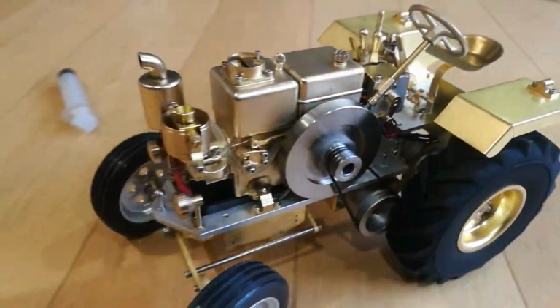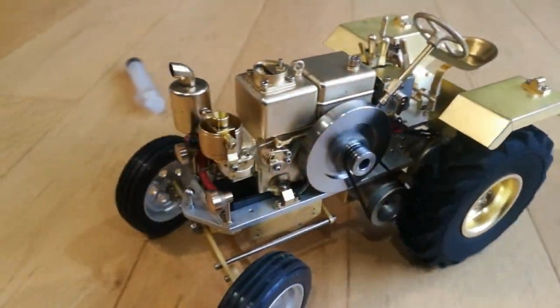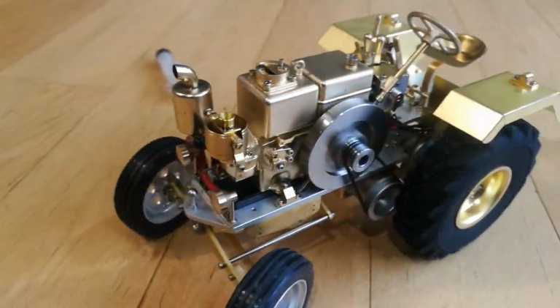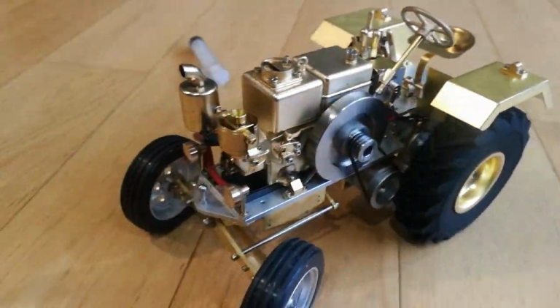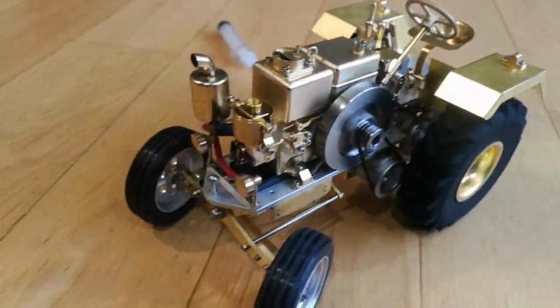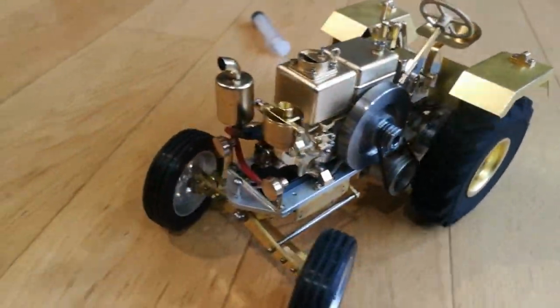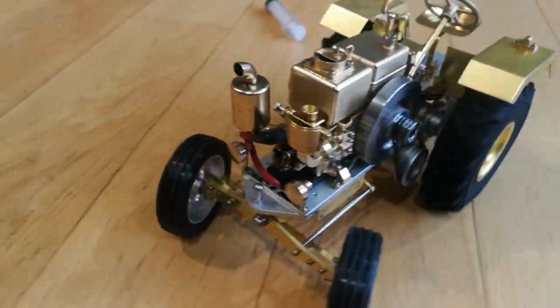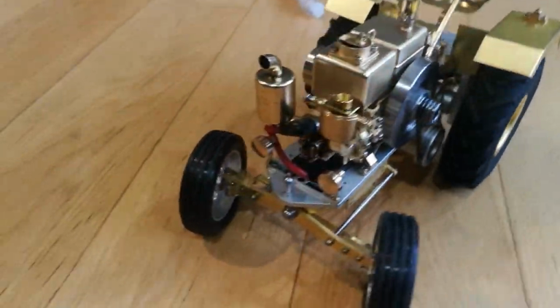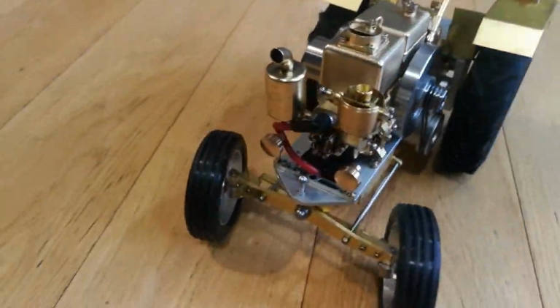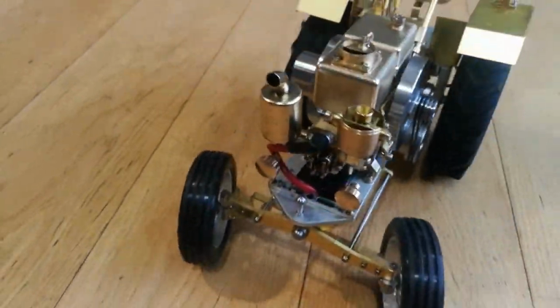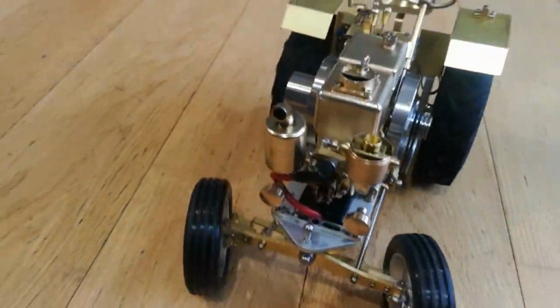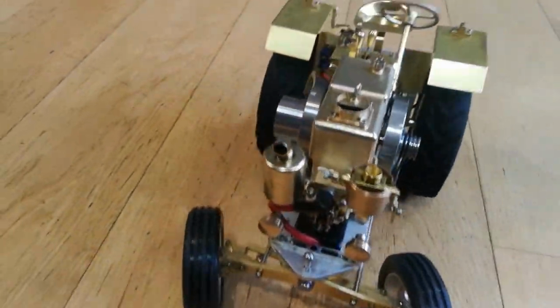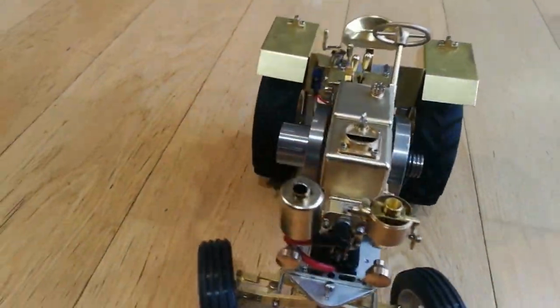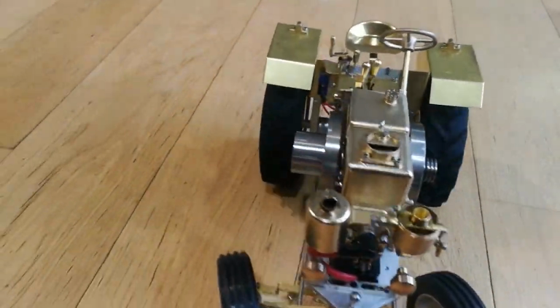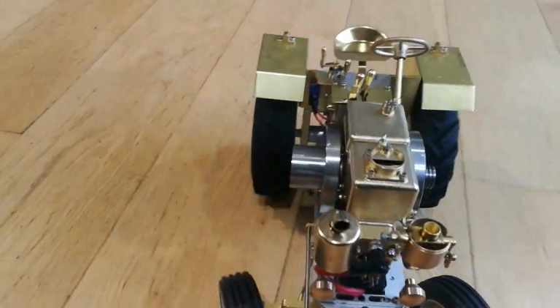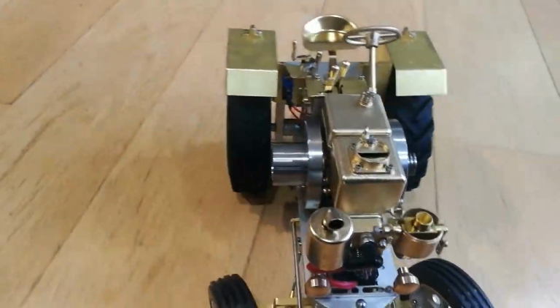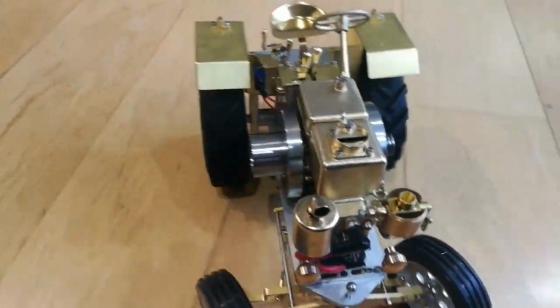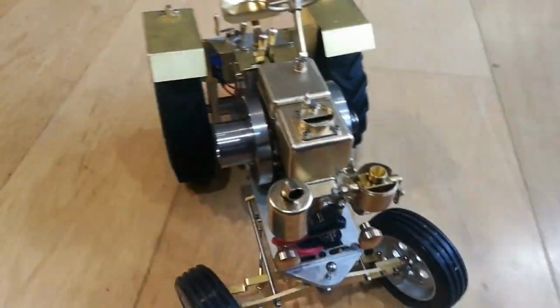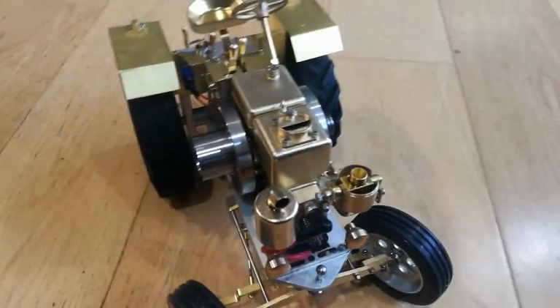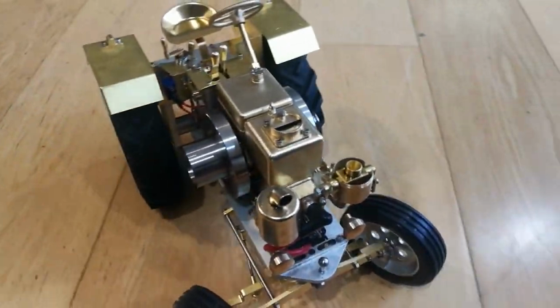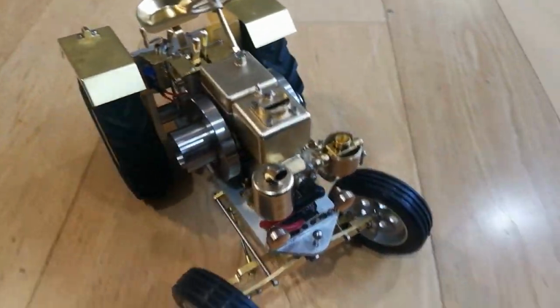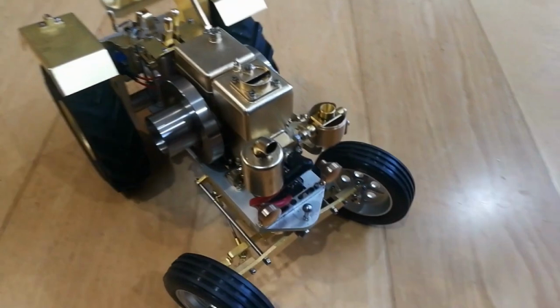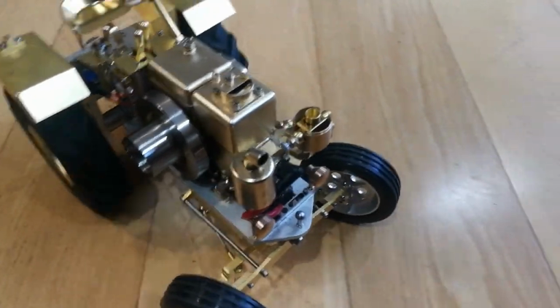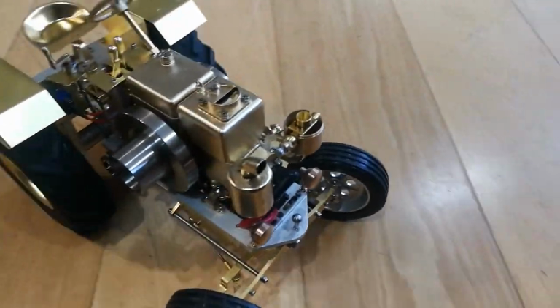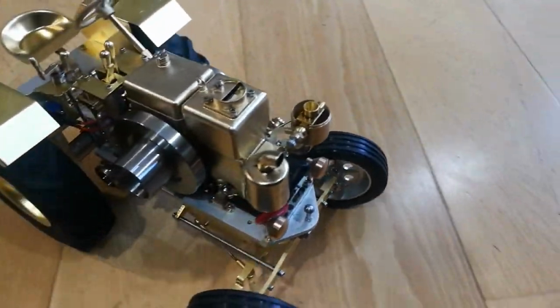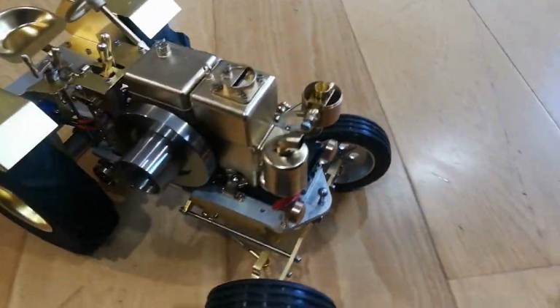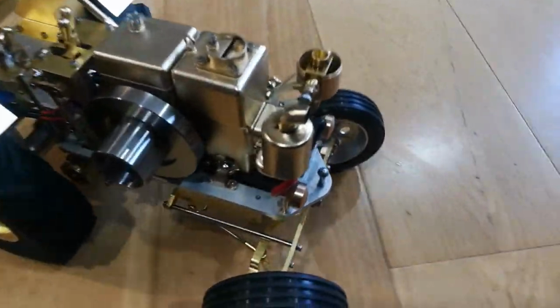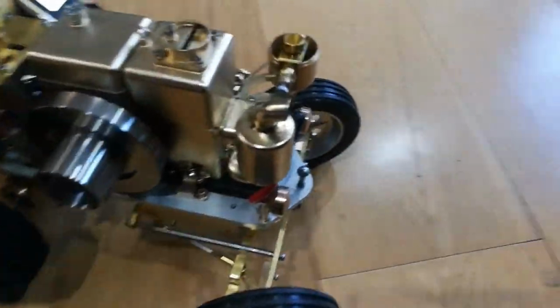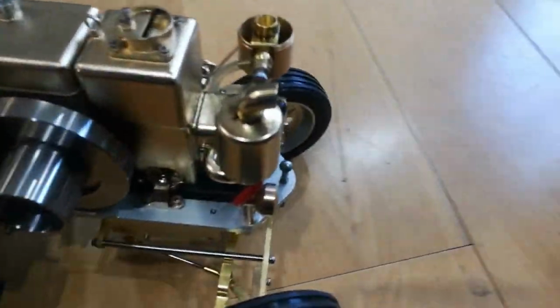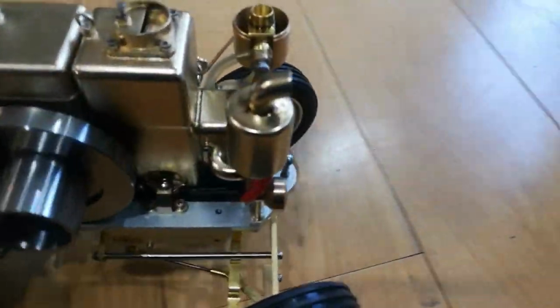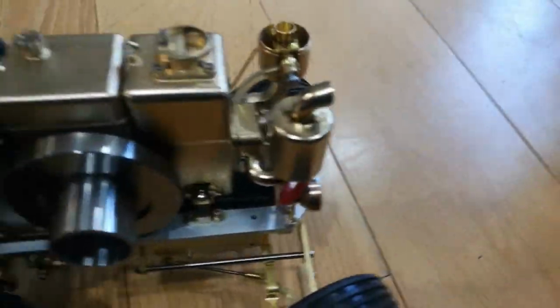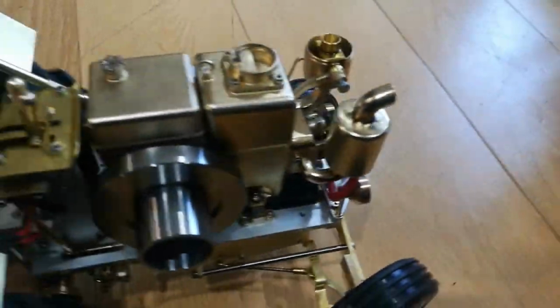Yeah, I'm pretty happy with this. I know it's just going round and round, but to me, I'm really happy.